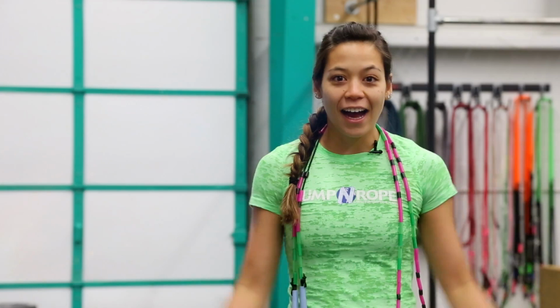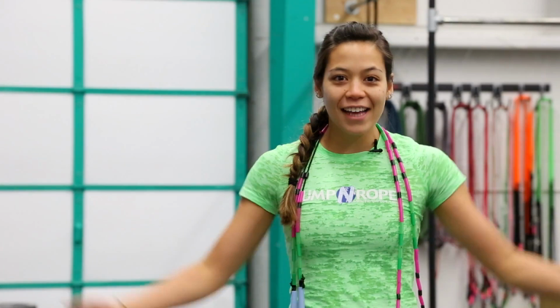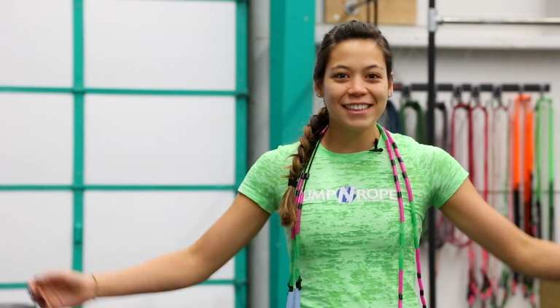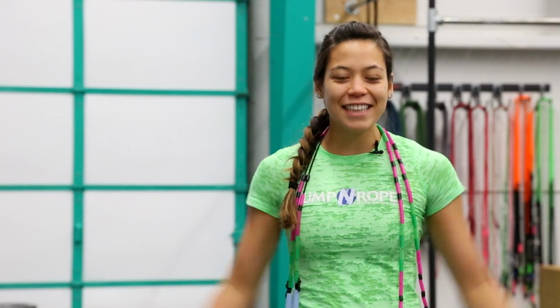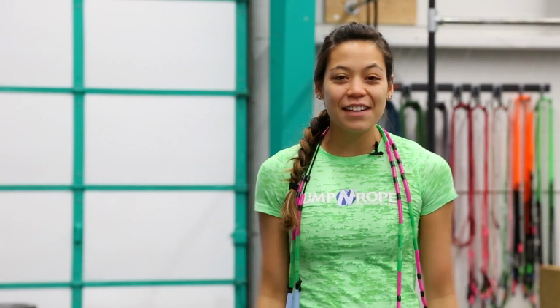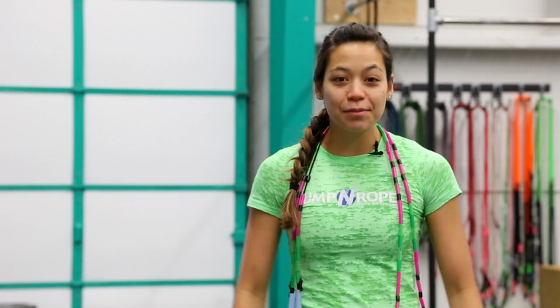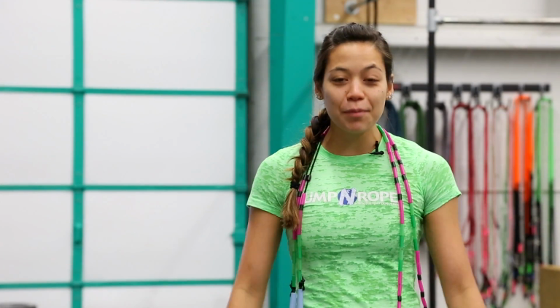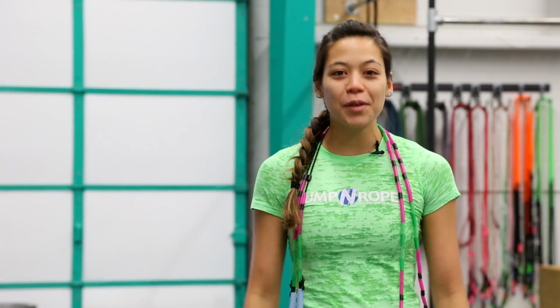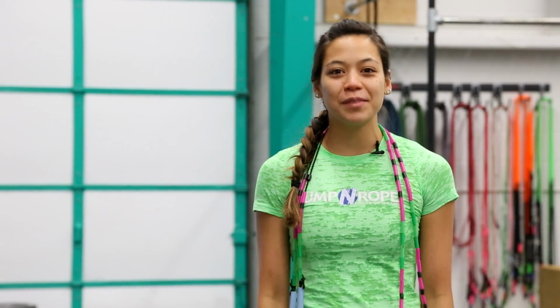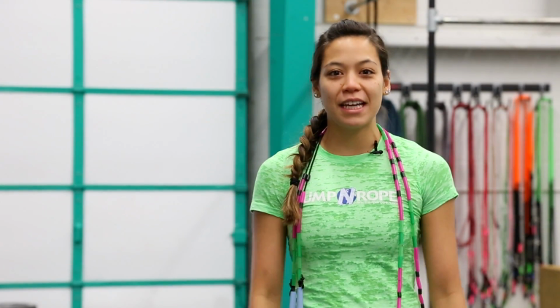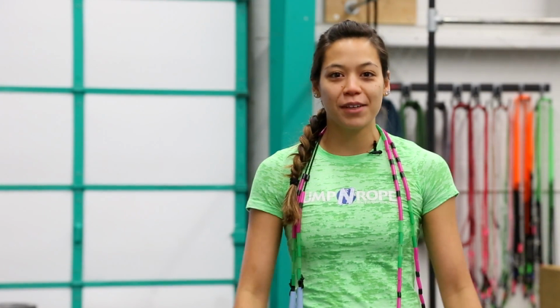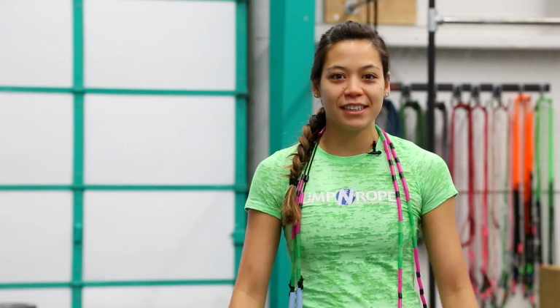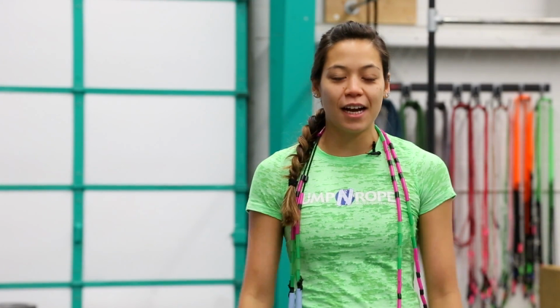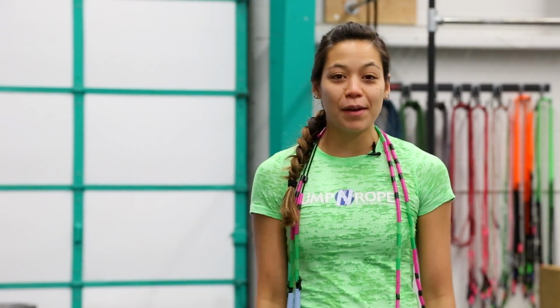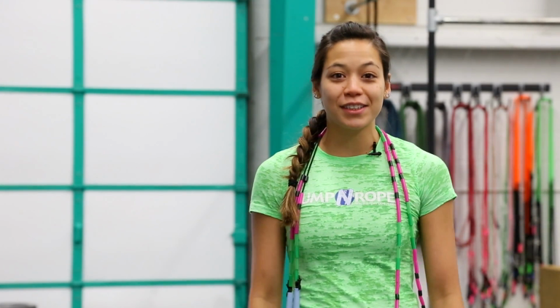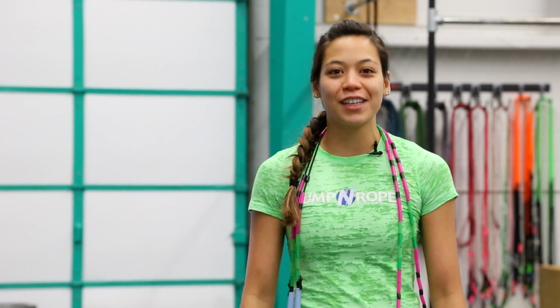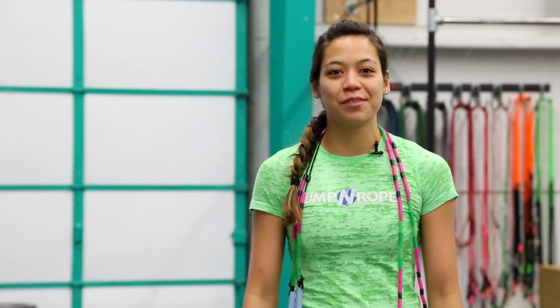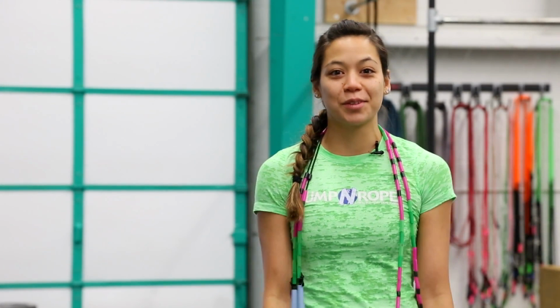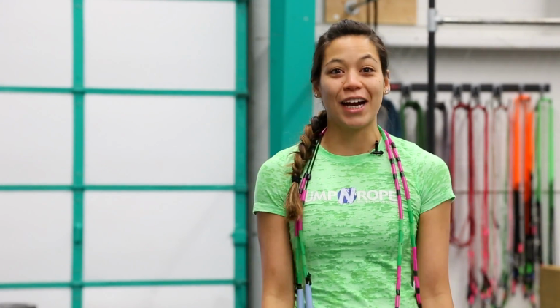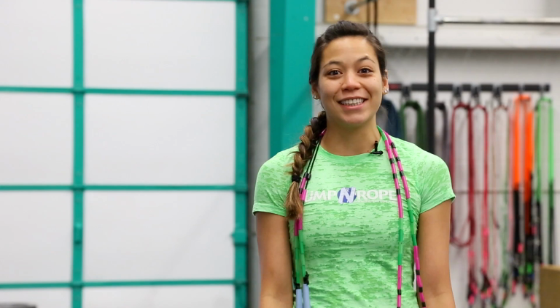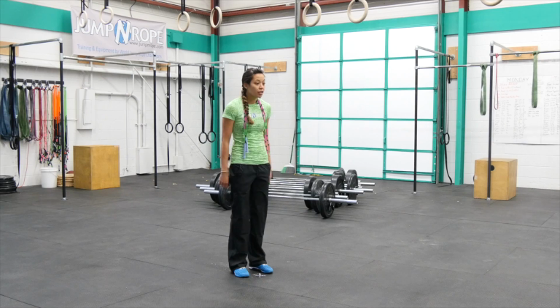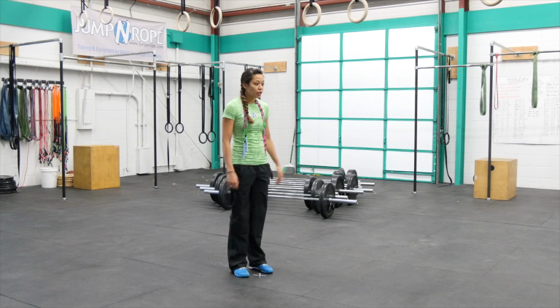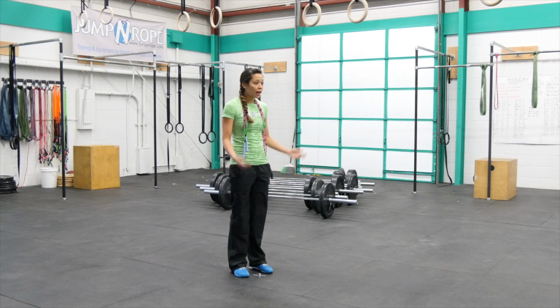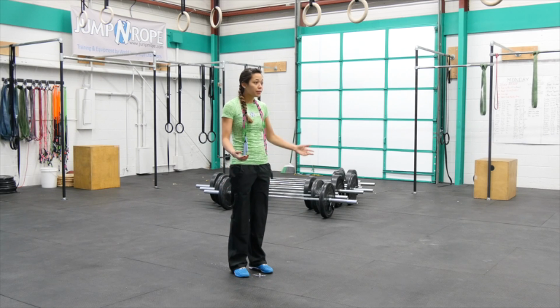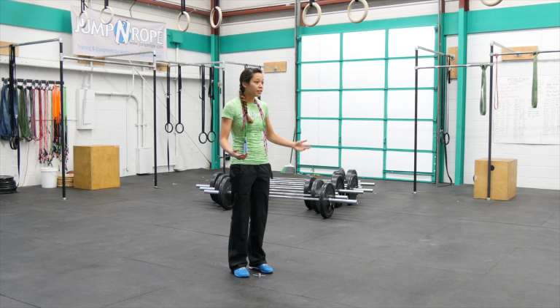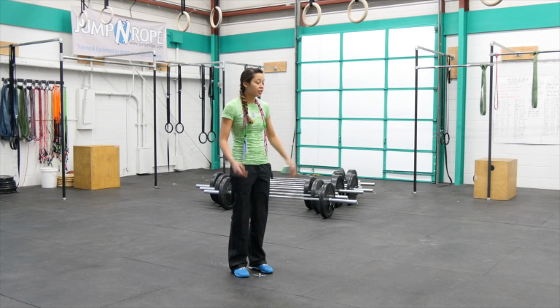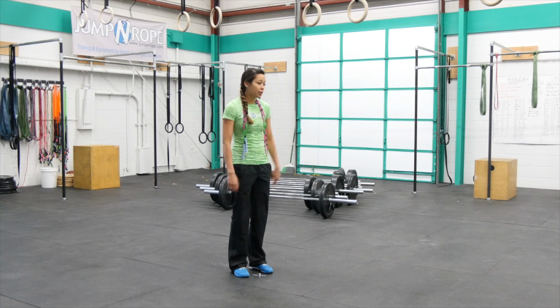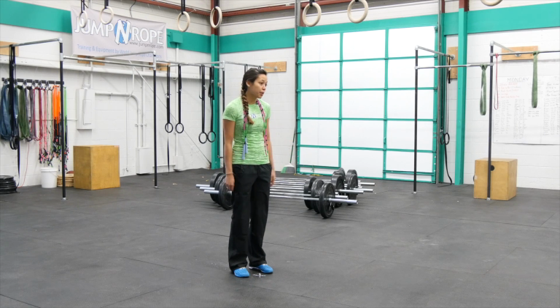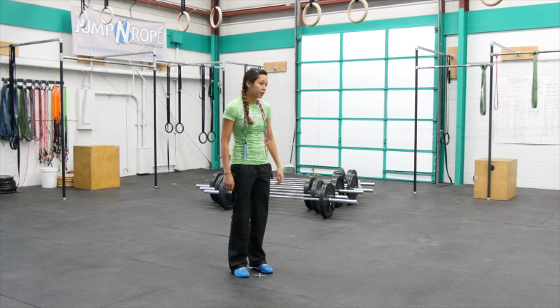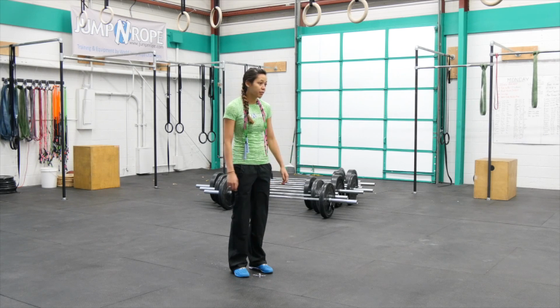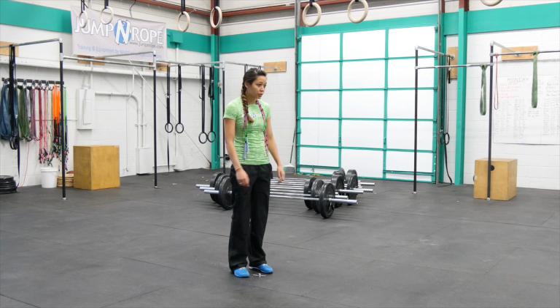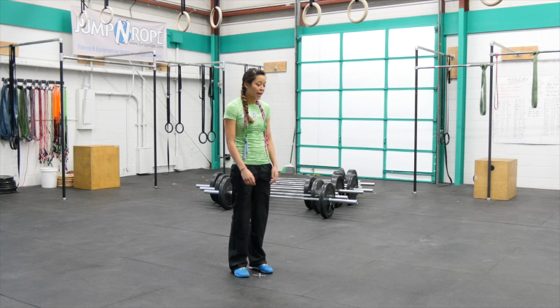Hi, this is Katie from Jump Rope. Today we're going to talk about starting from scratch. So how do we start jump roping from scratch?